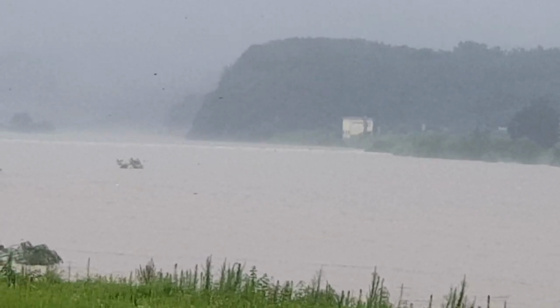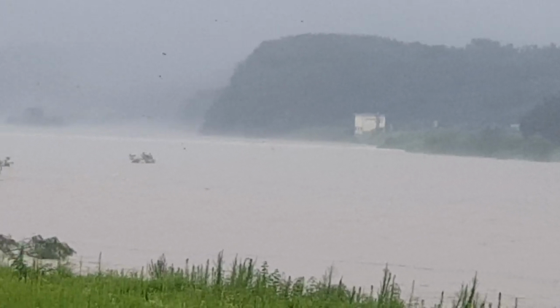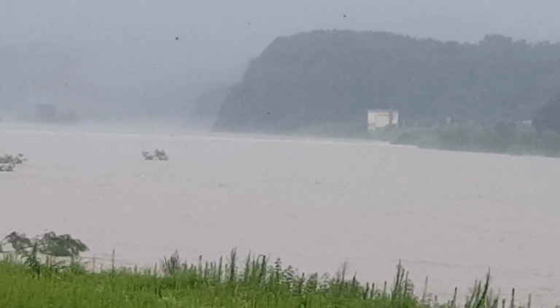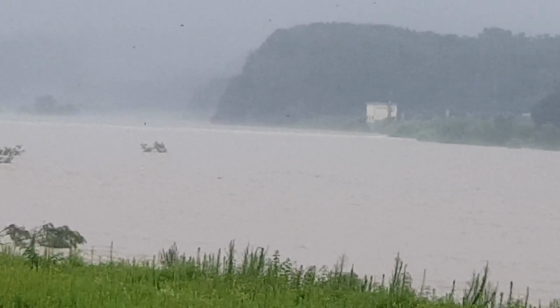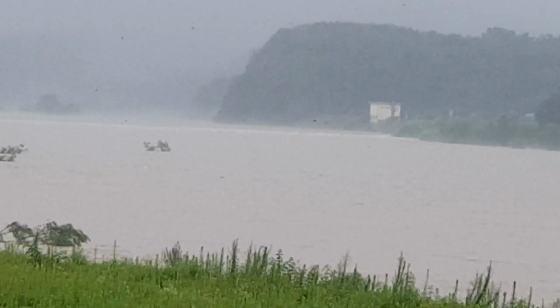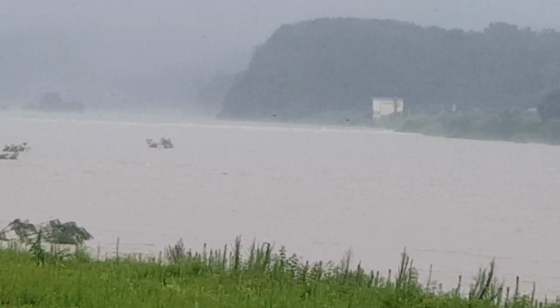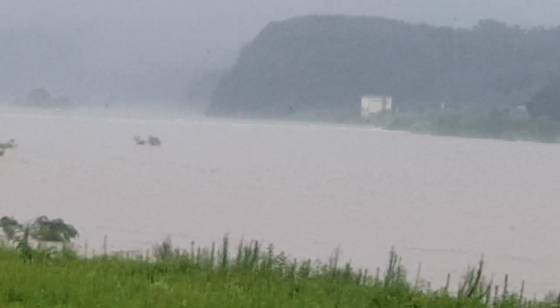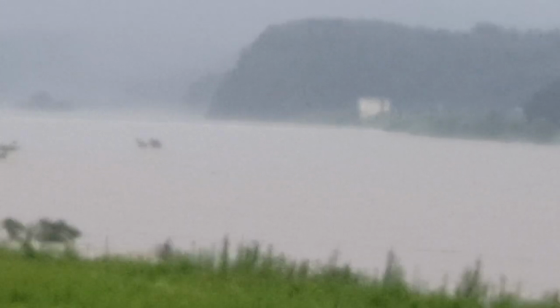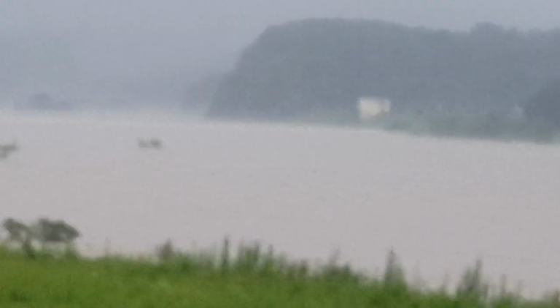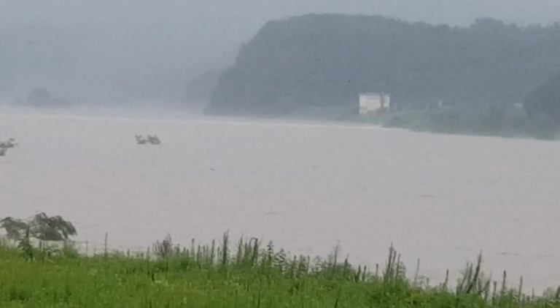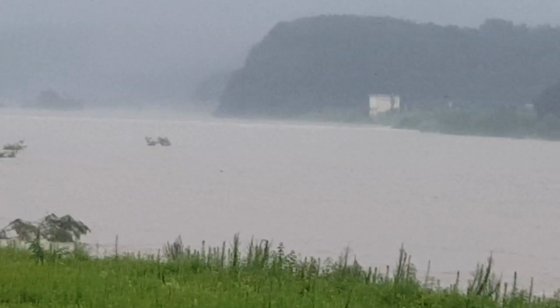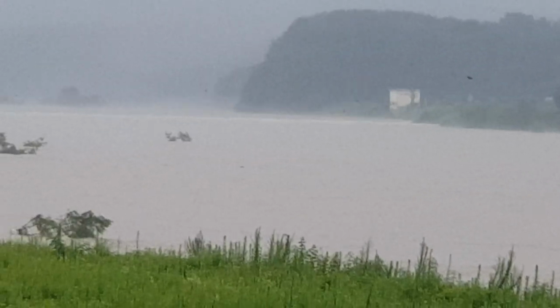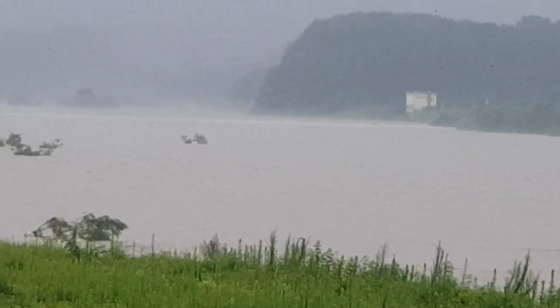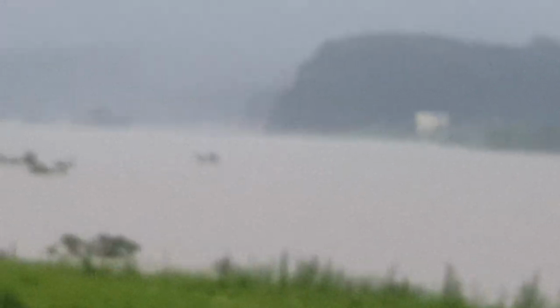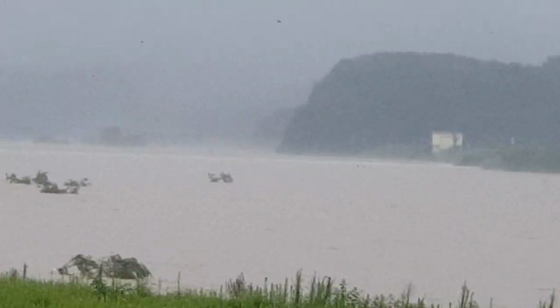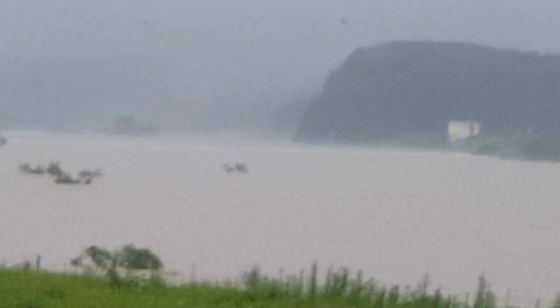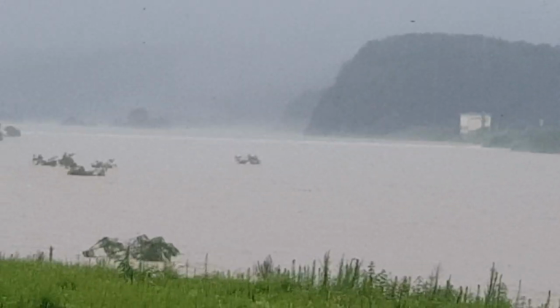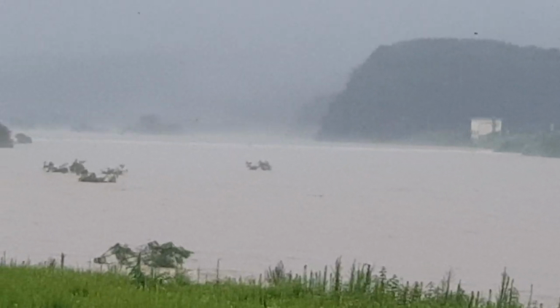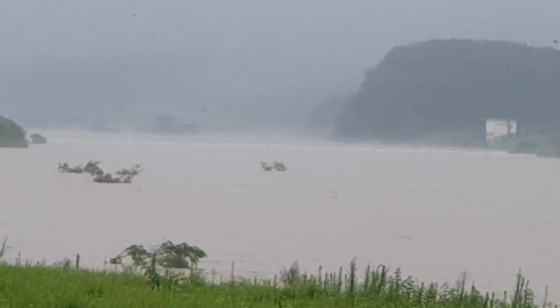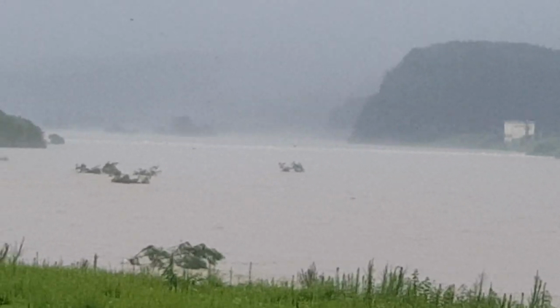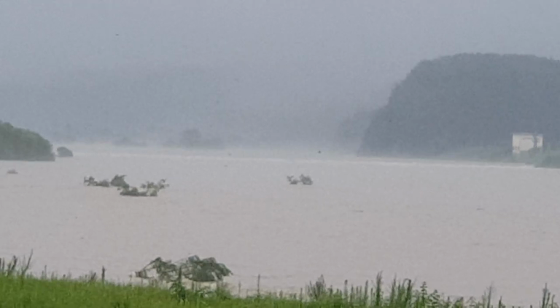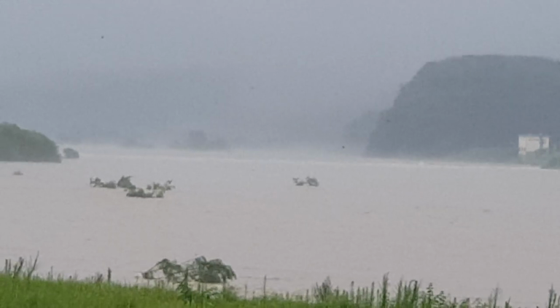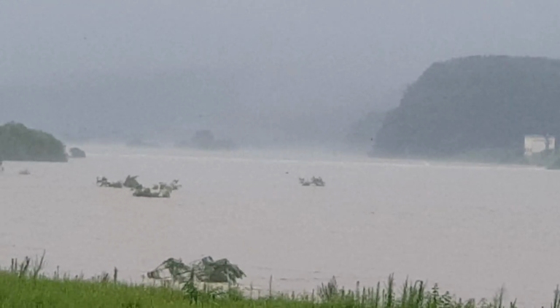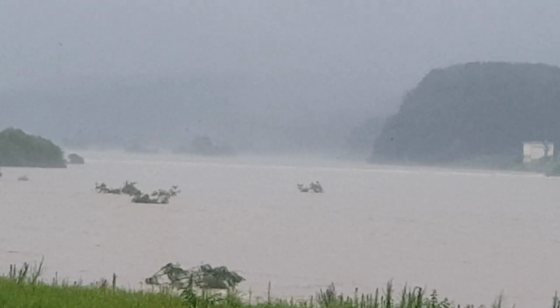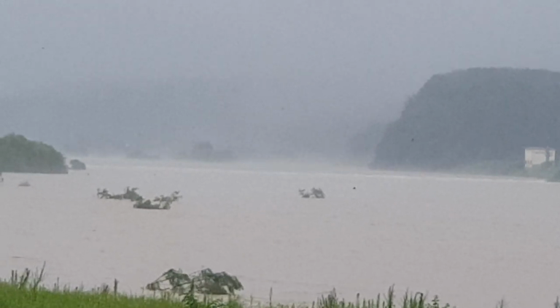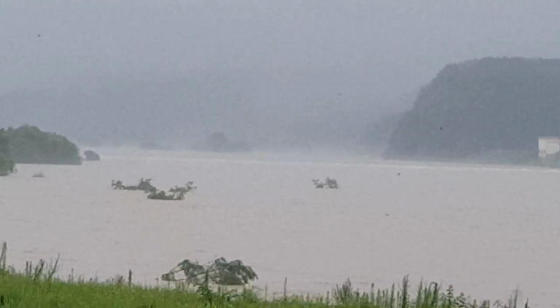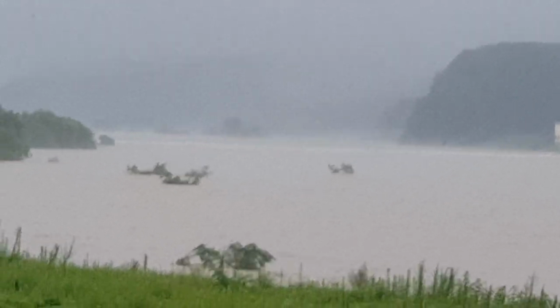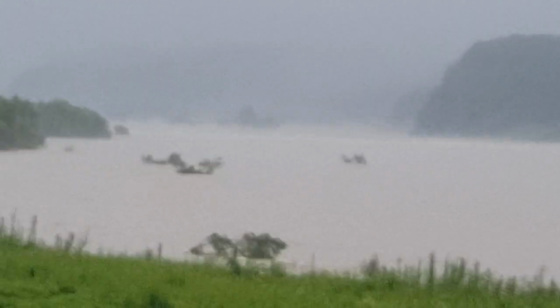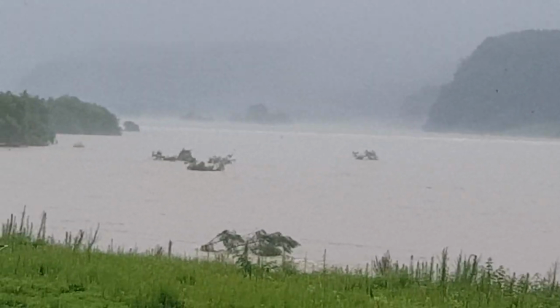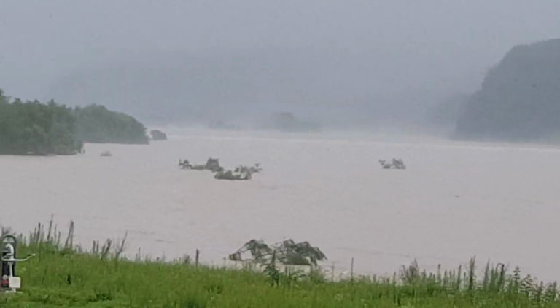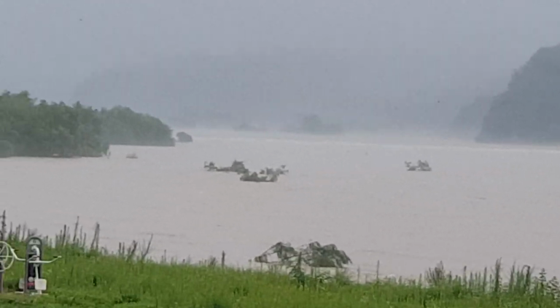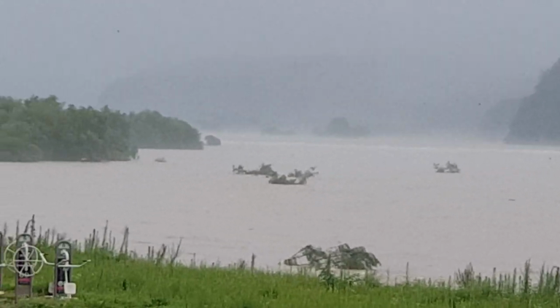There is a lot of rain in the sky, so I can't see clearly. Let's see if I...